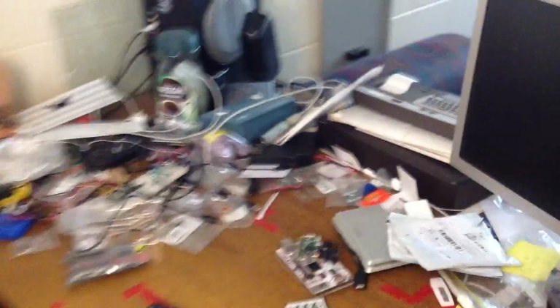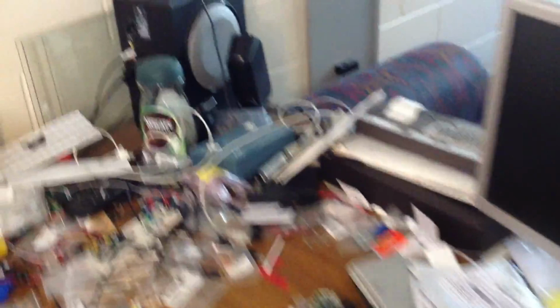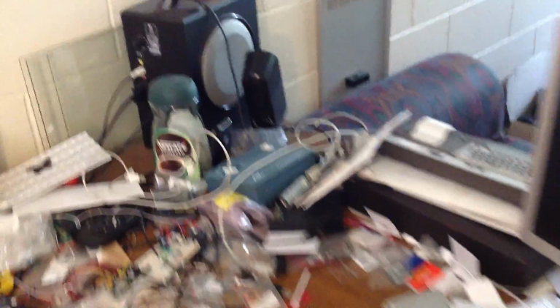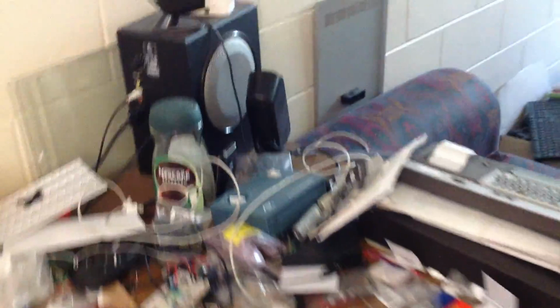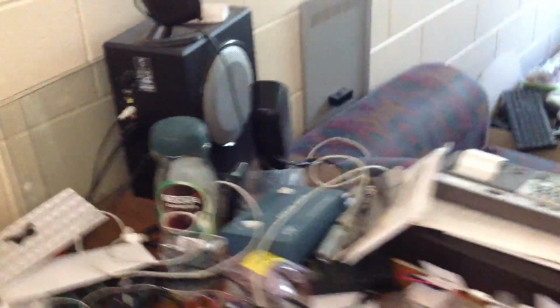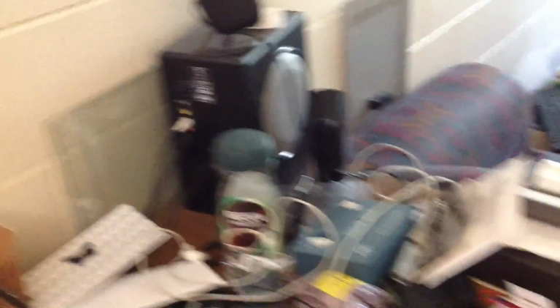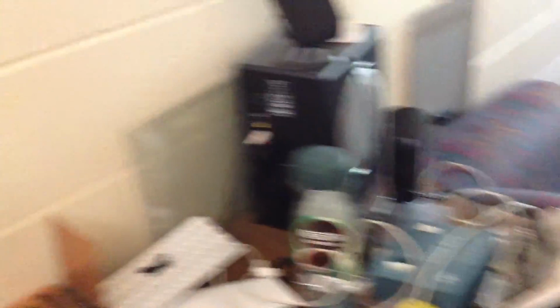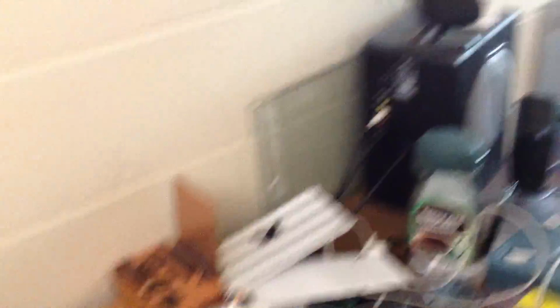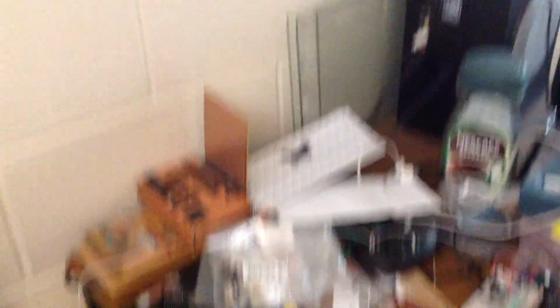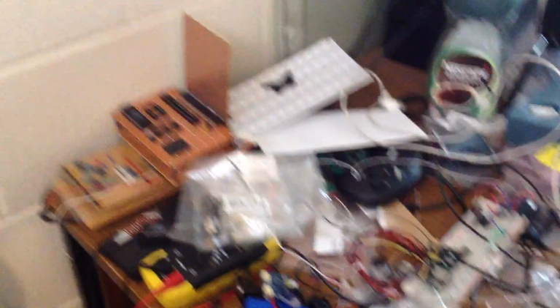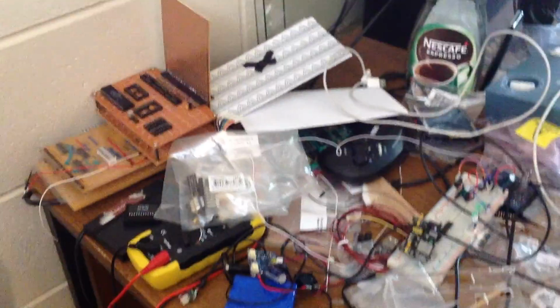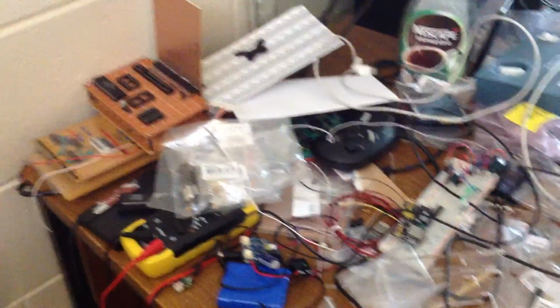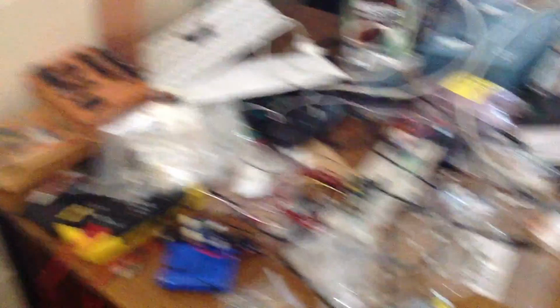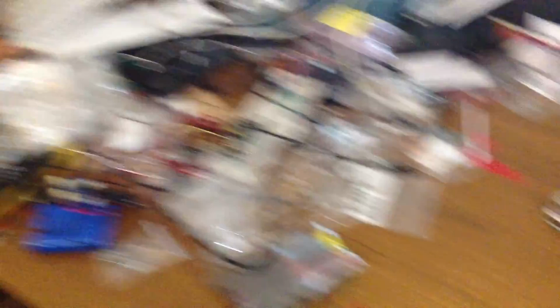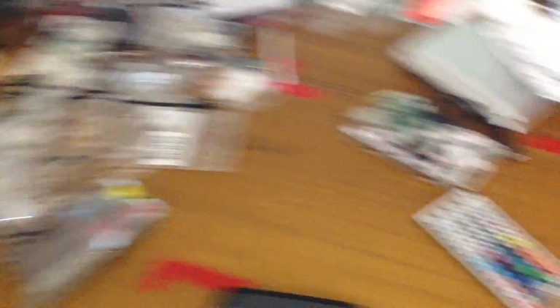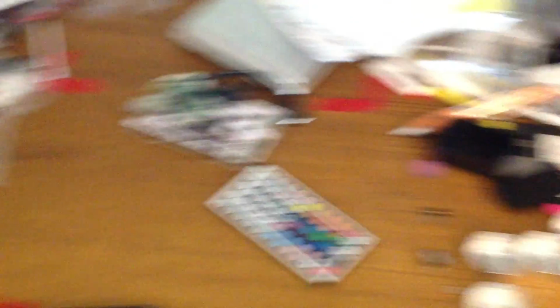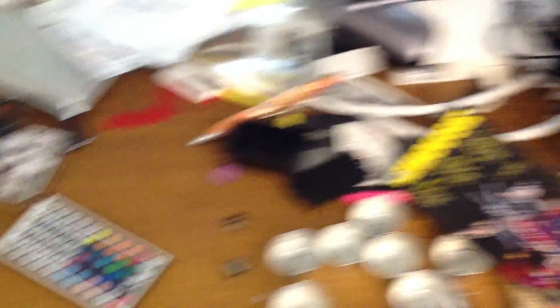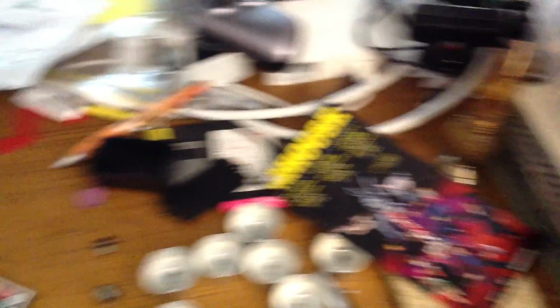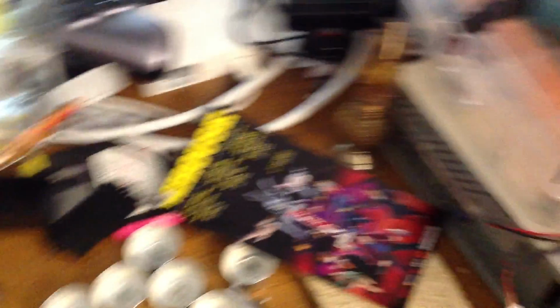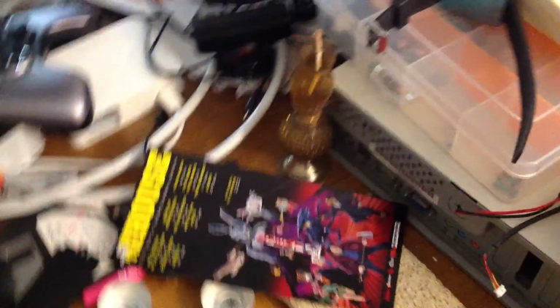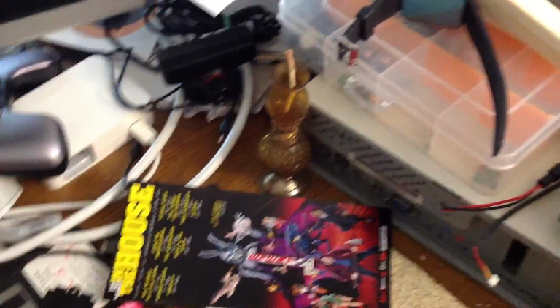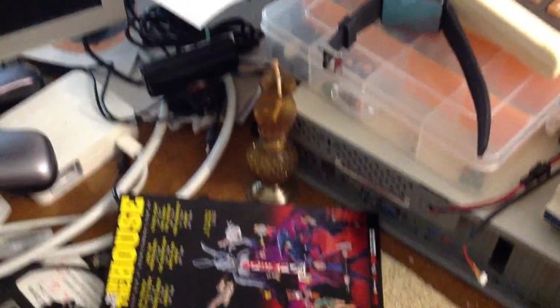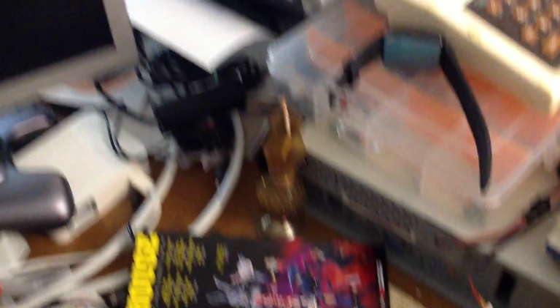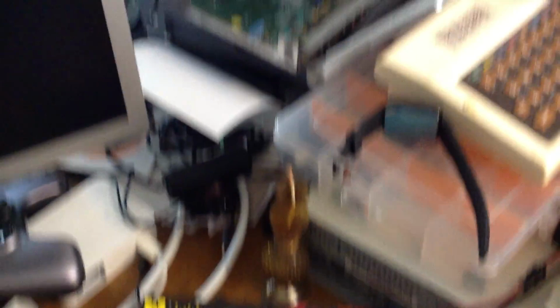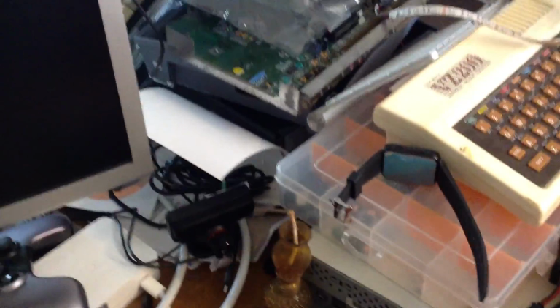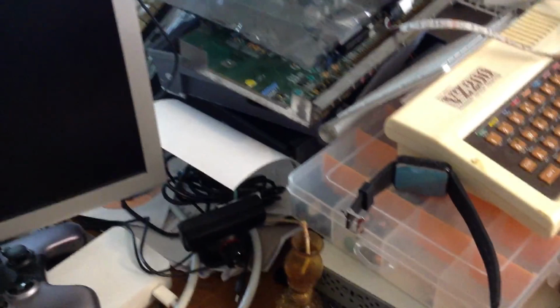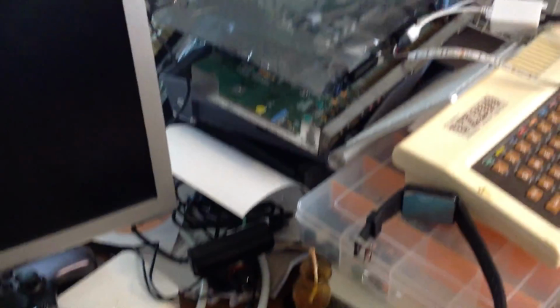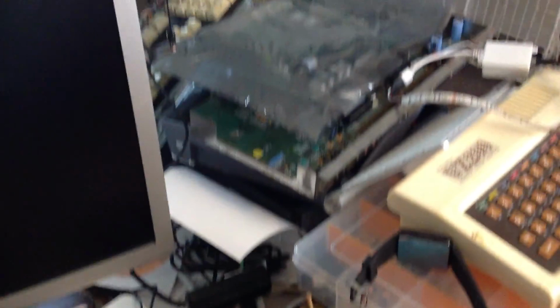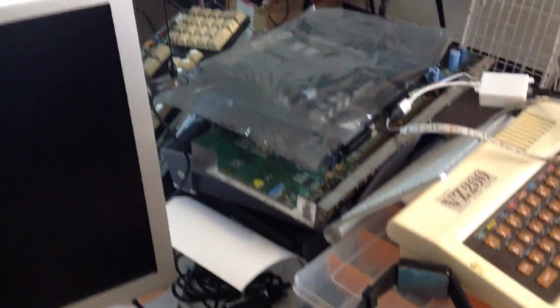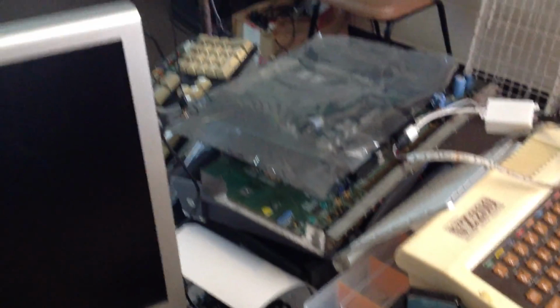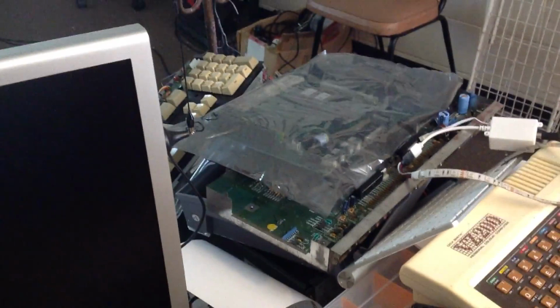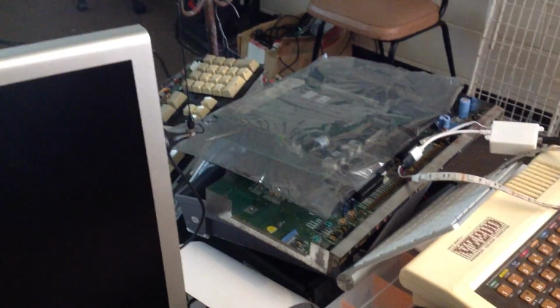So yeah, that's my workbench at the moment, which is quite messy, and there's lots that I've got to get around to.